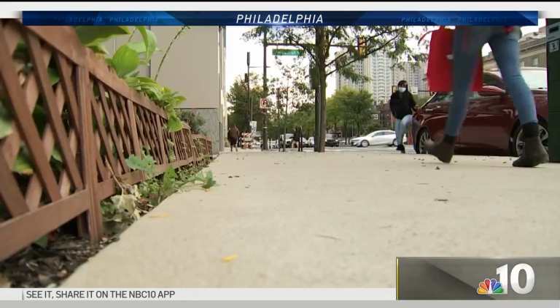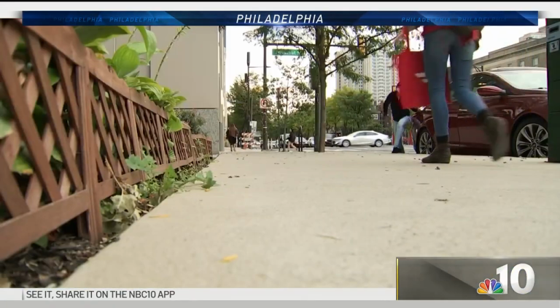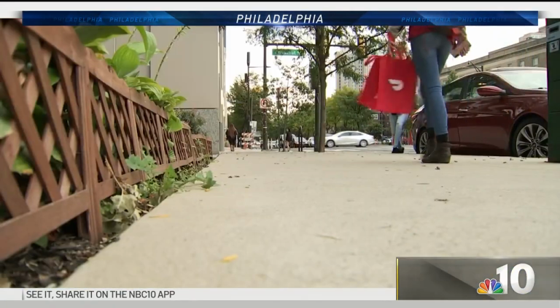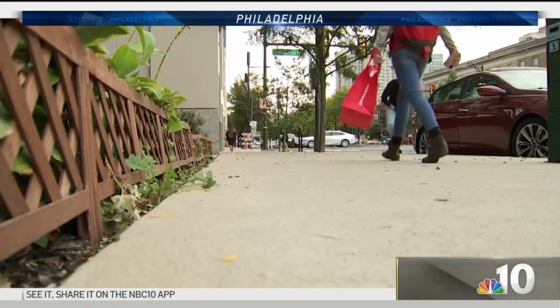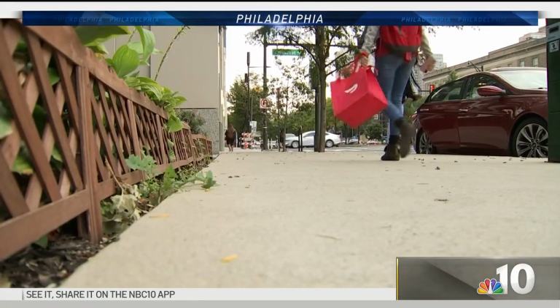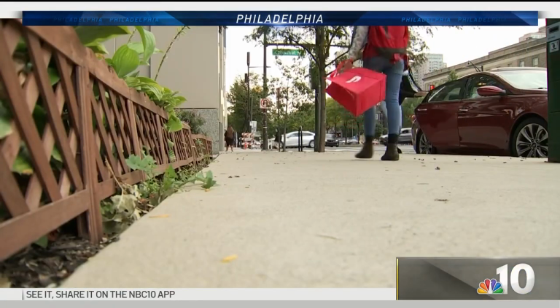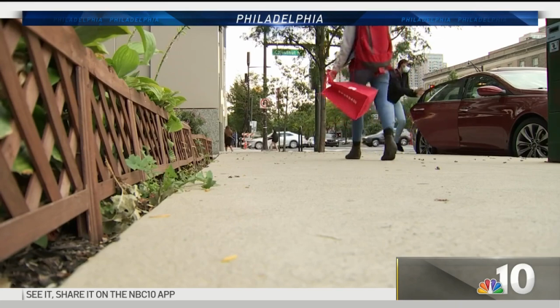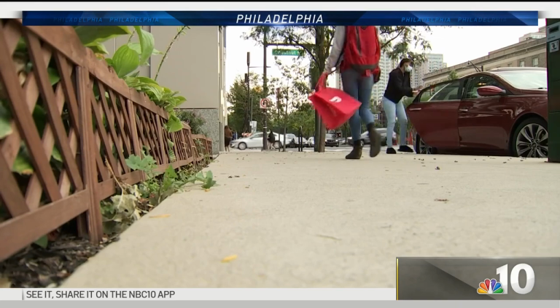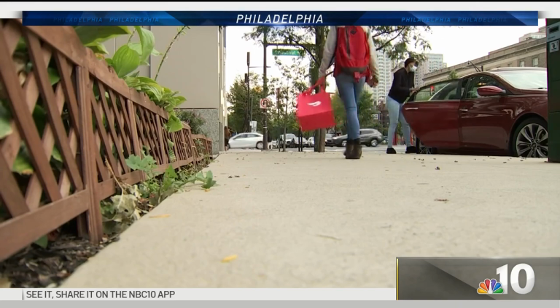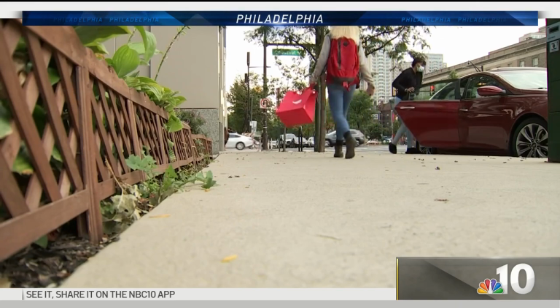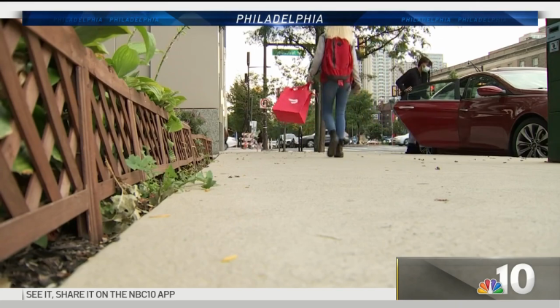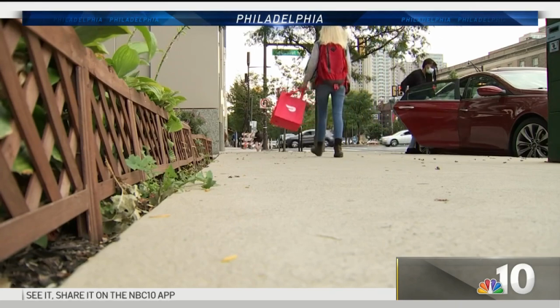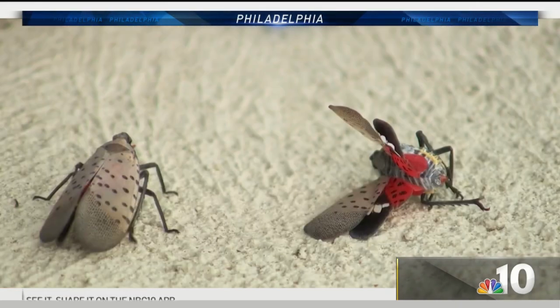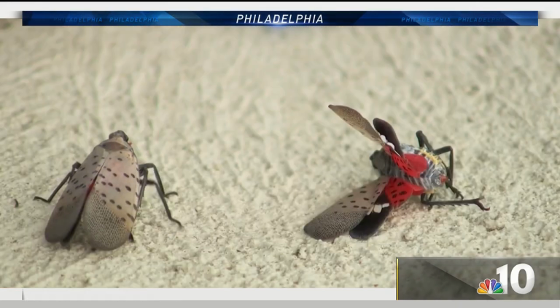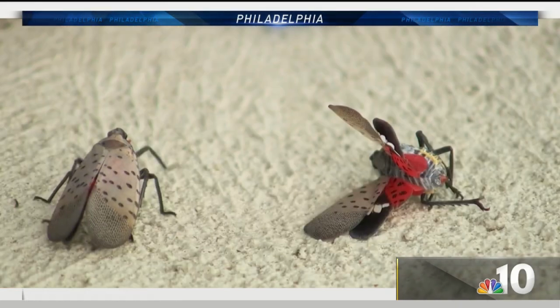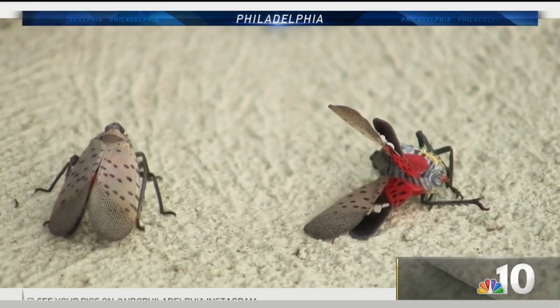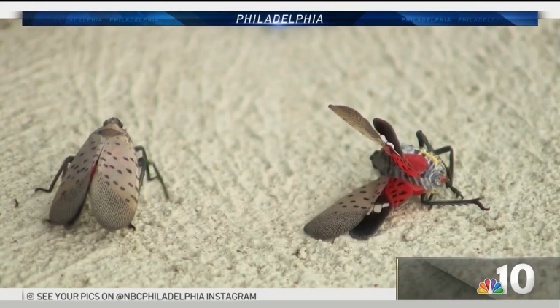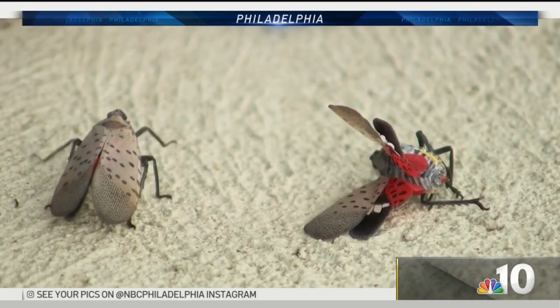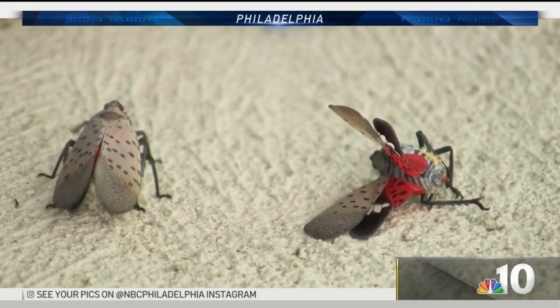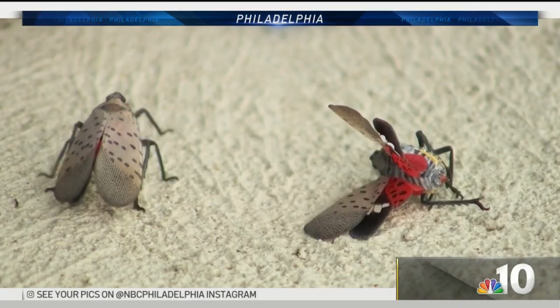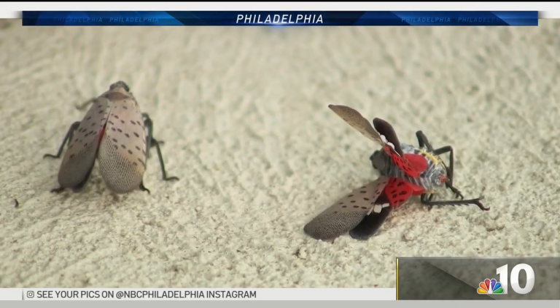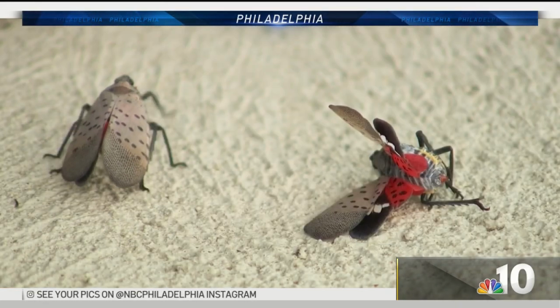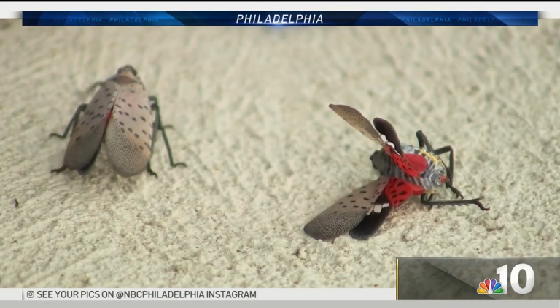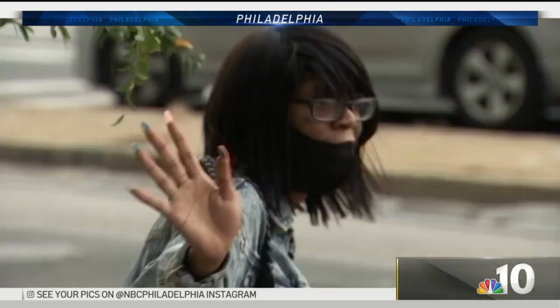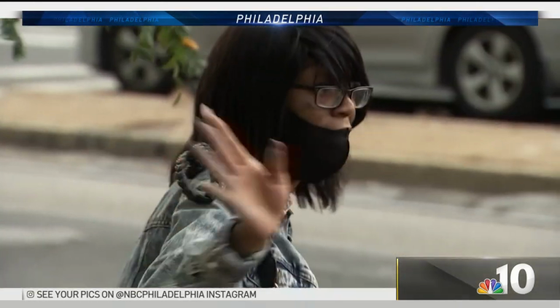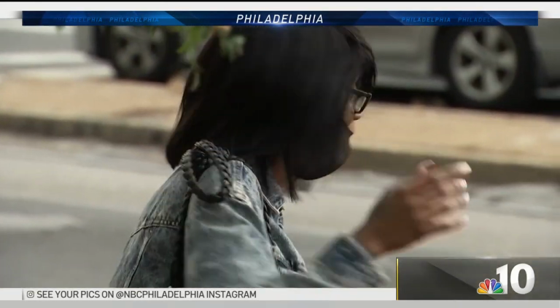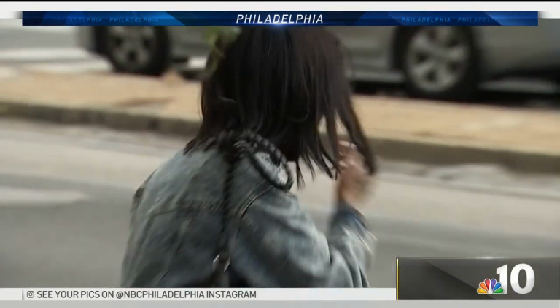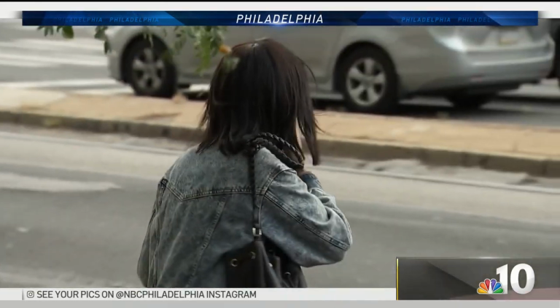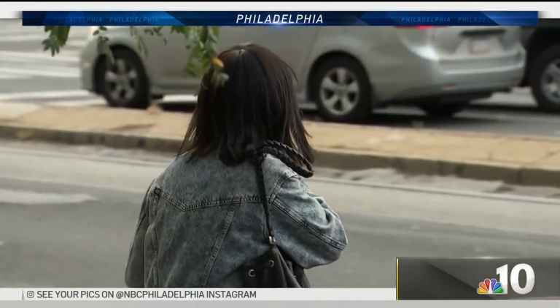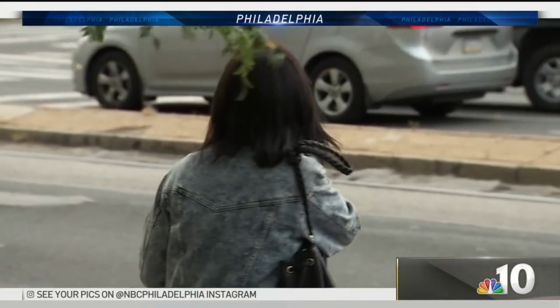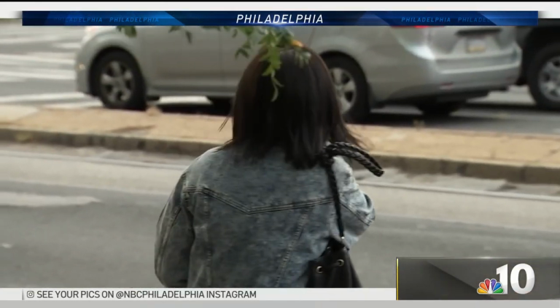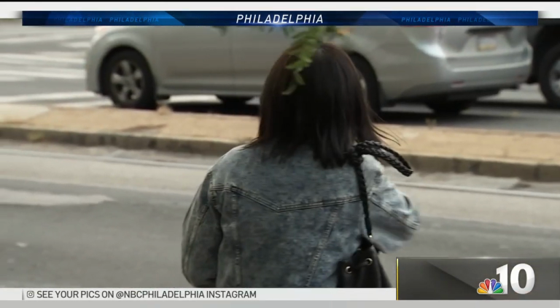Not far away at 38th and Market, these flies littered the sidewalk. I saw one just hop on your head.